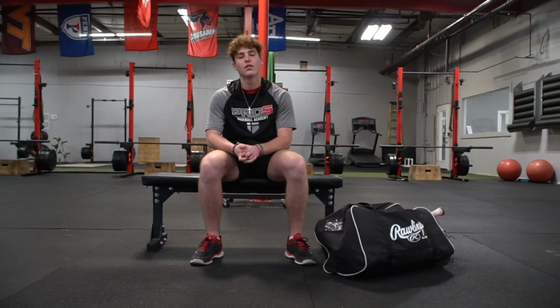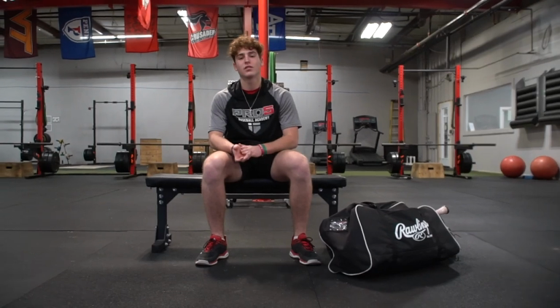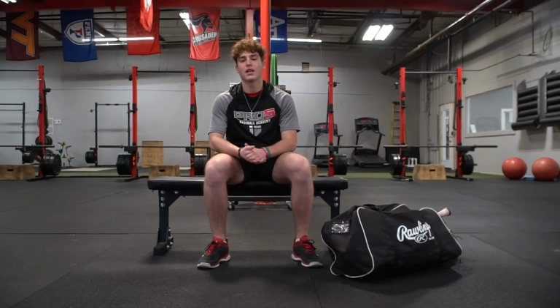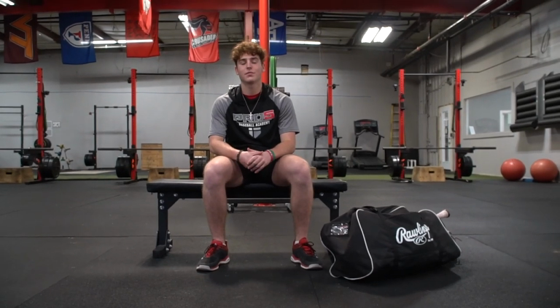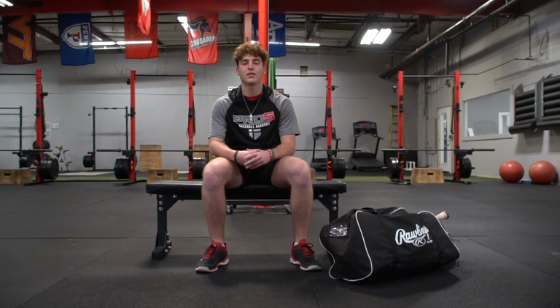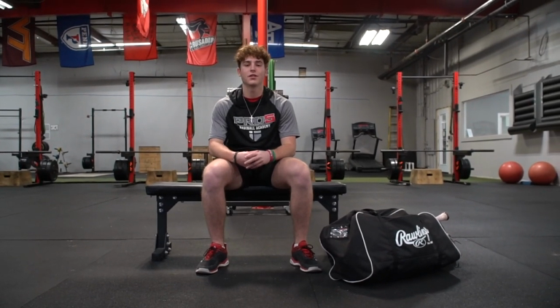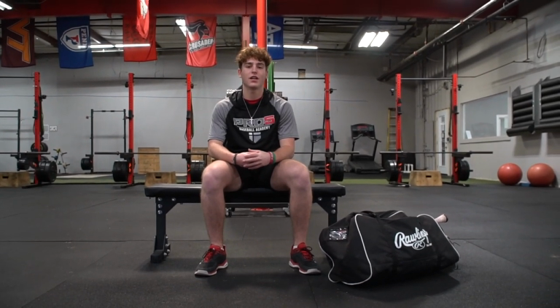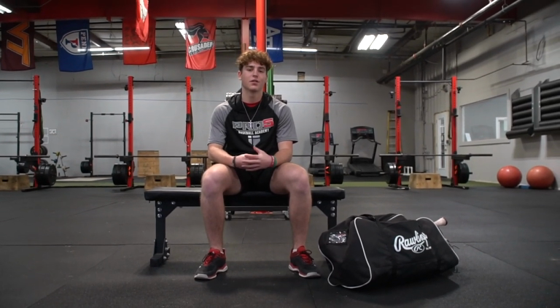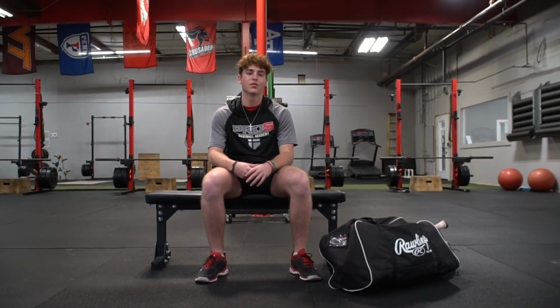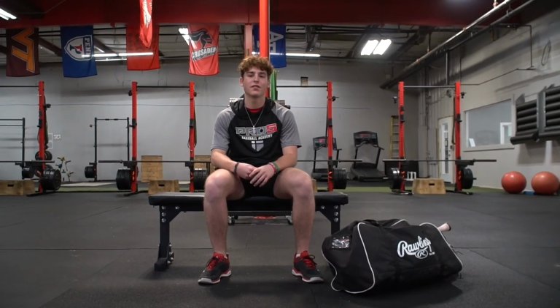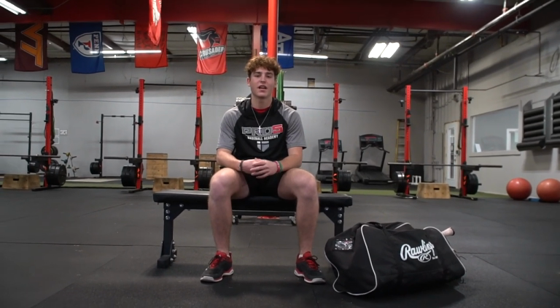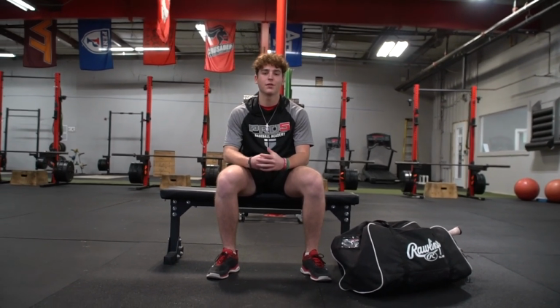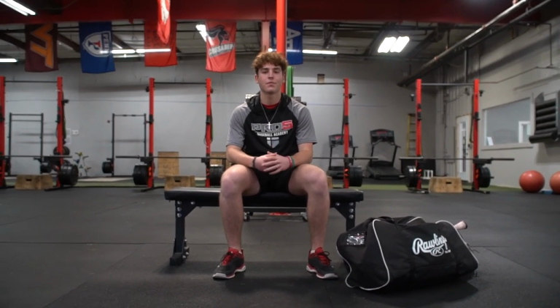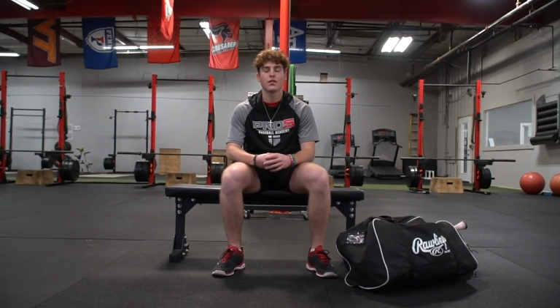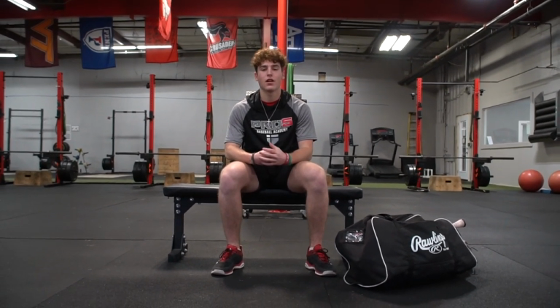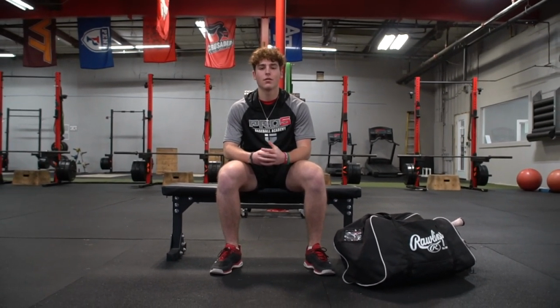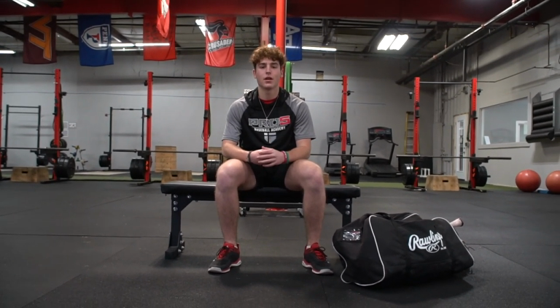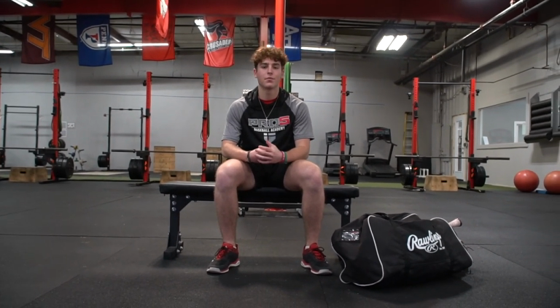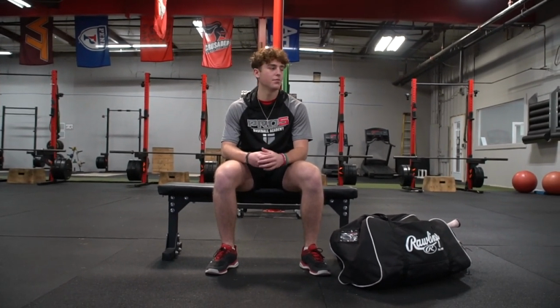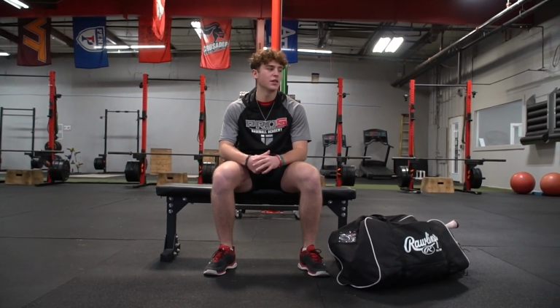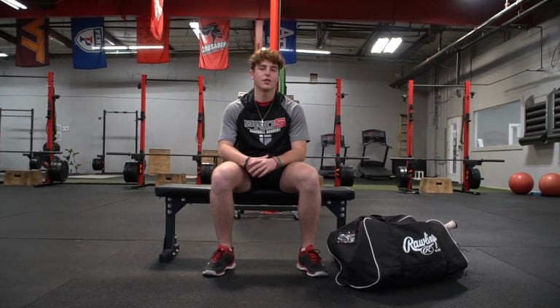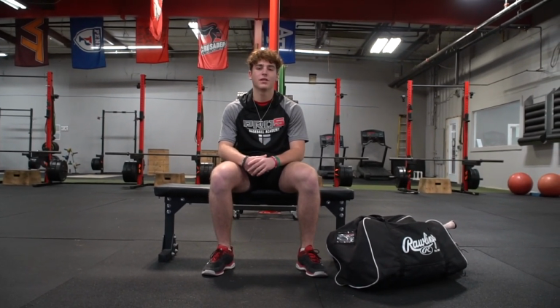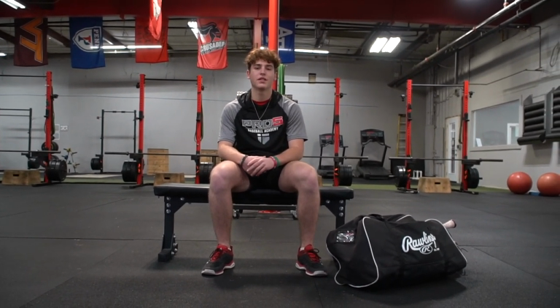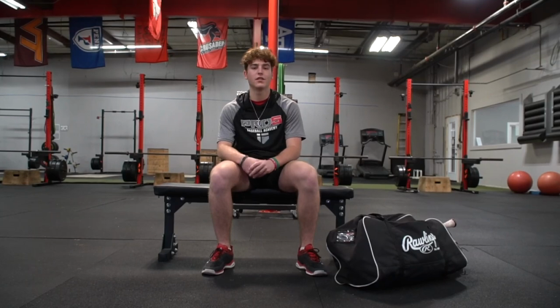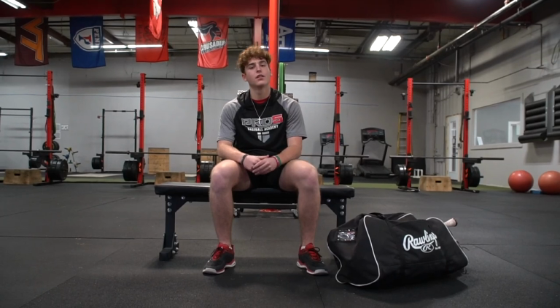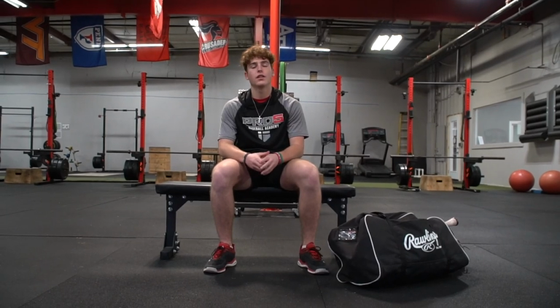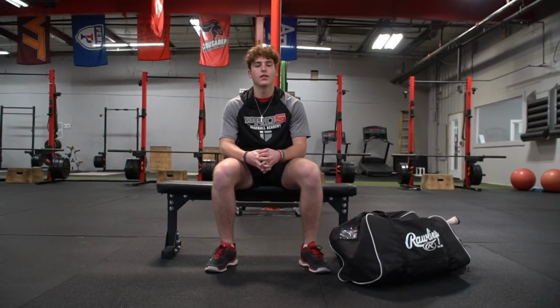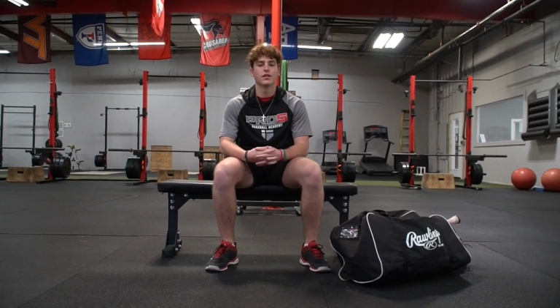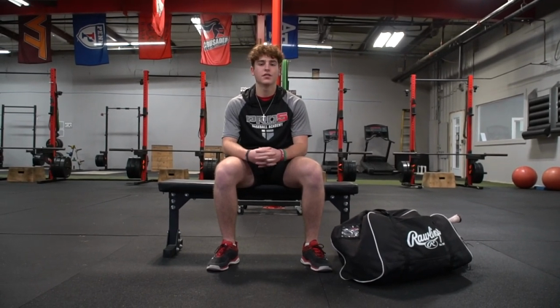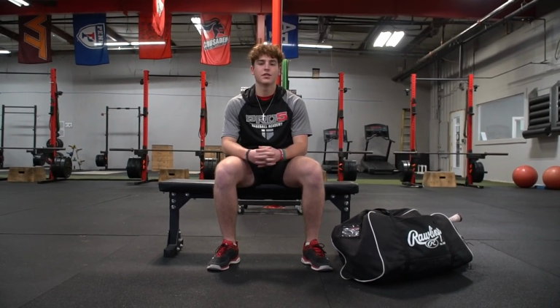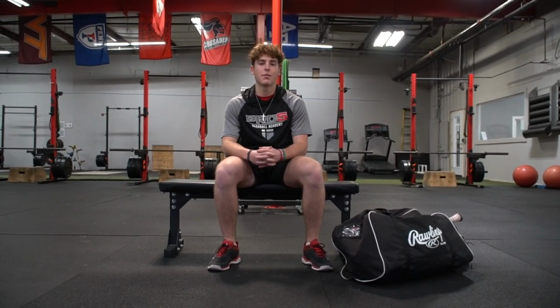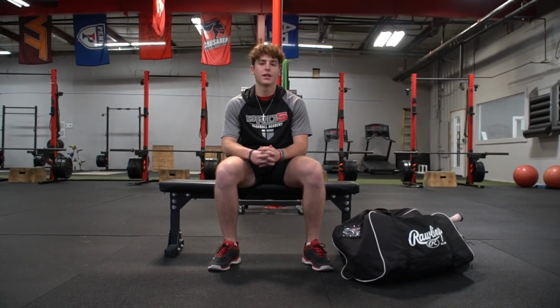What's up guys? I'm Ty Torrey. I go to Pro 5 Academy. I'm committed to play baseball at Penn State and this is what's in my bag.